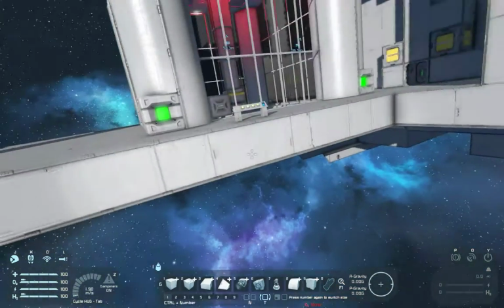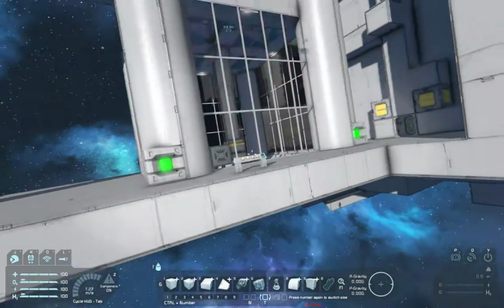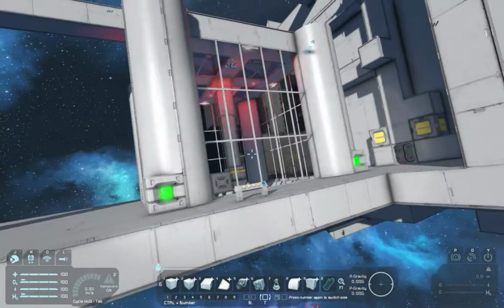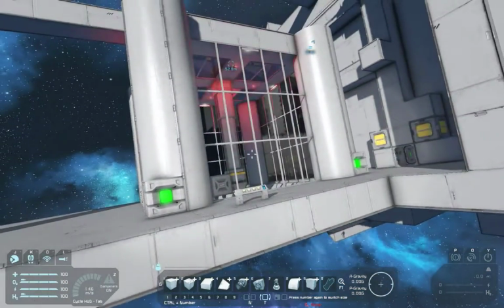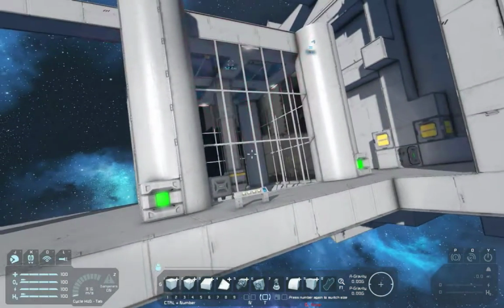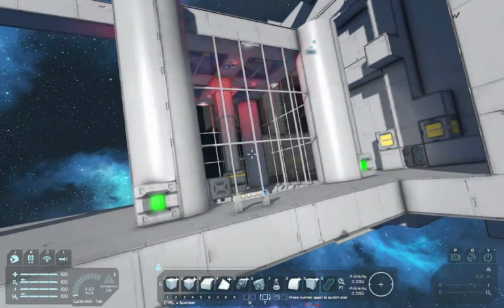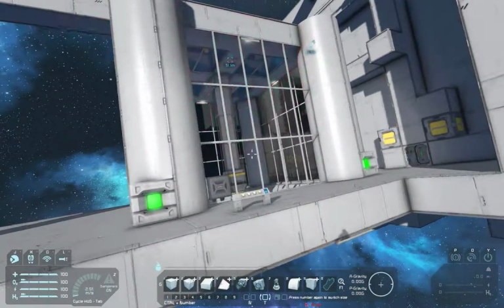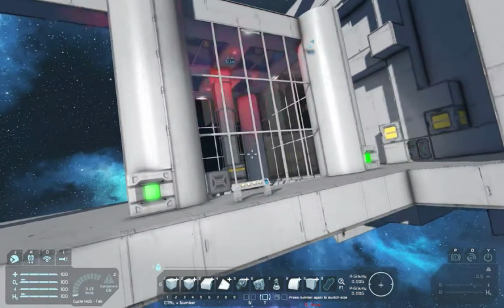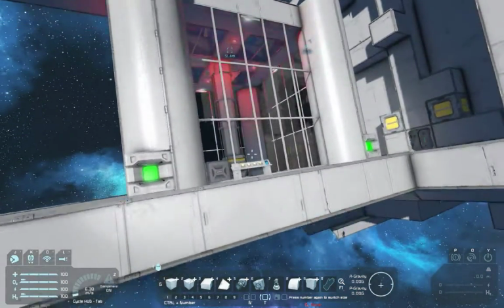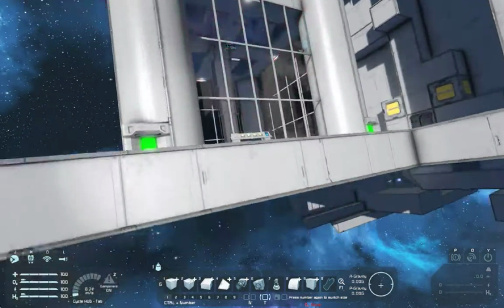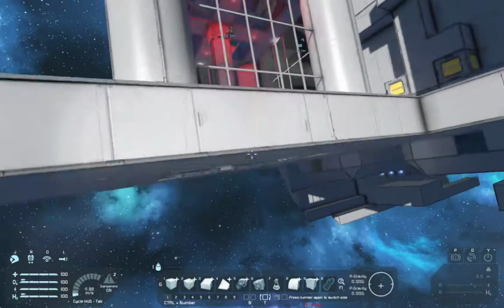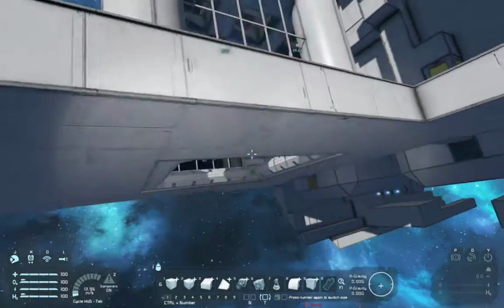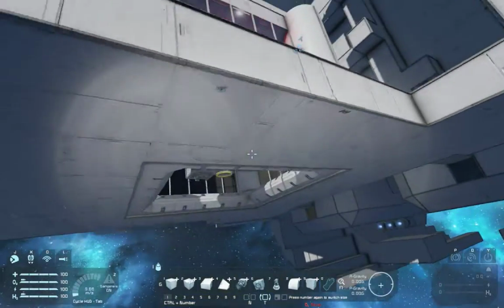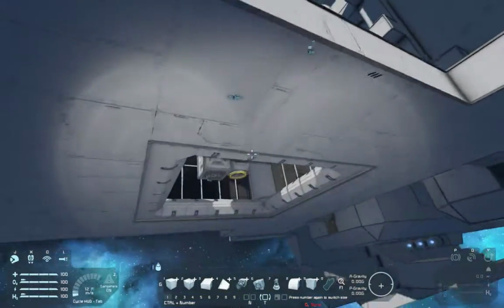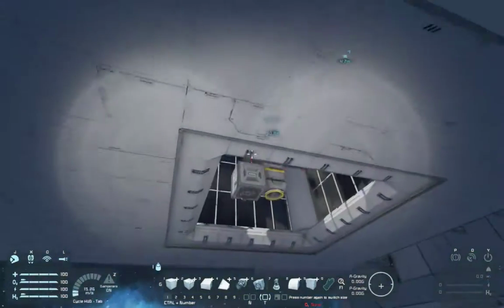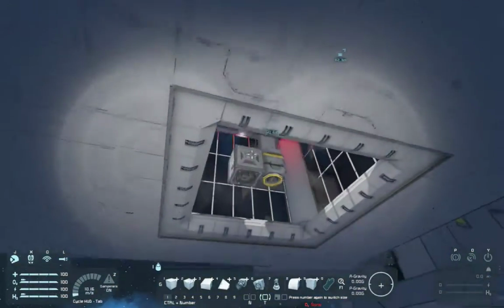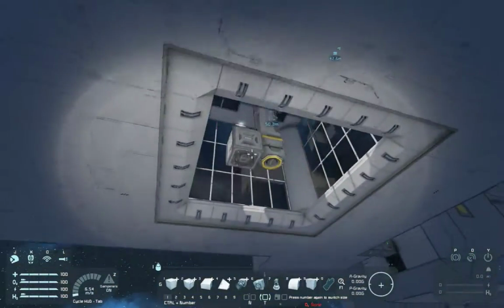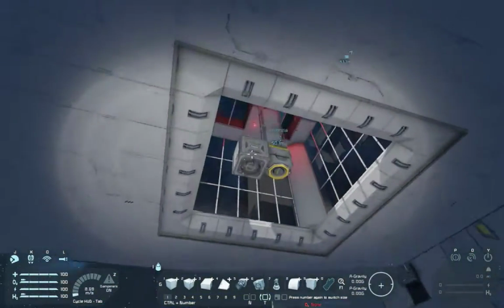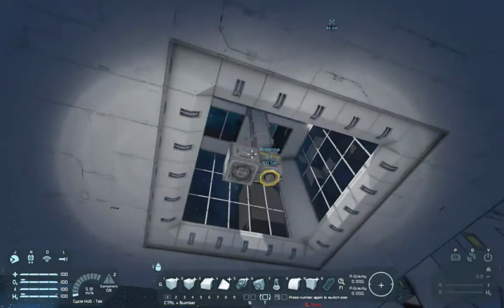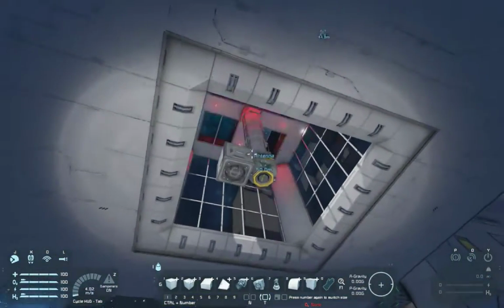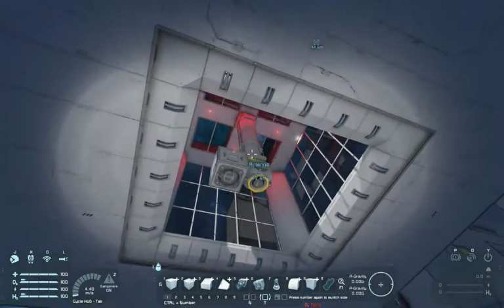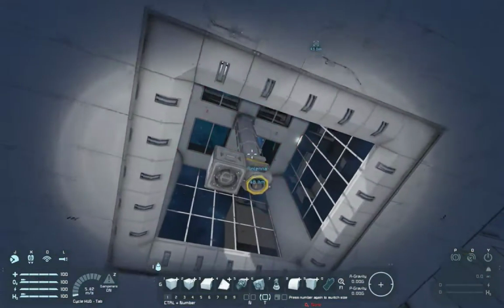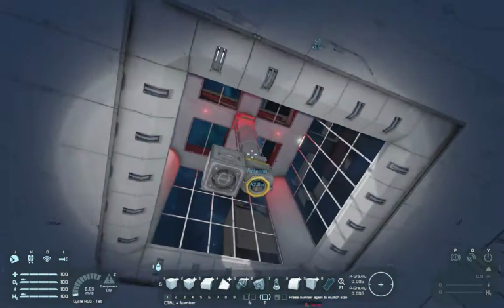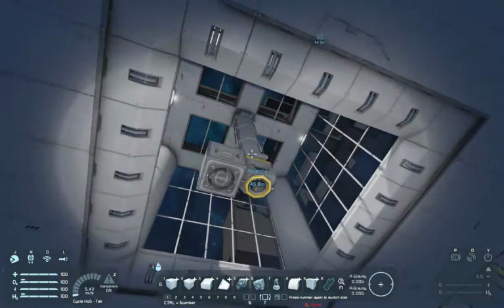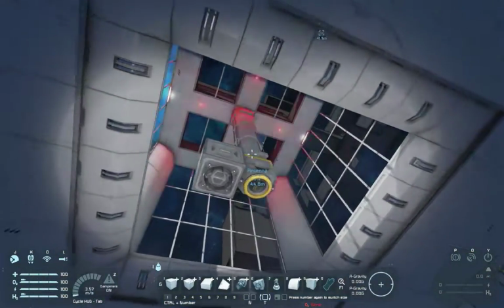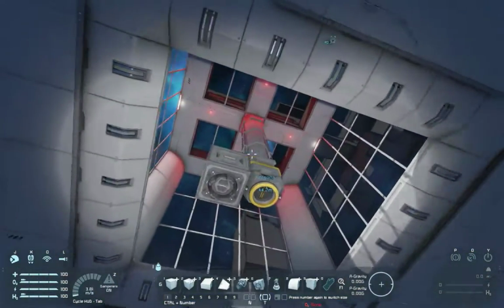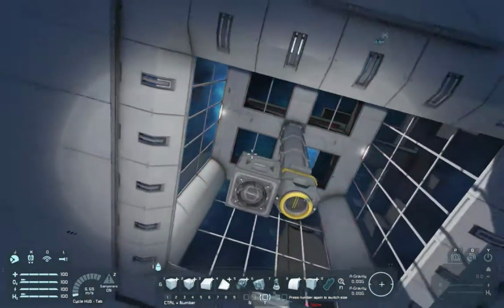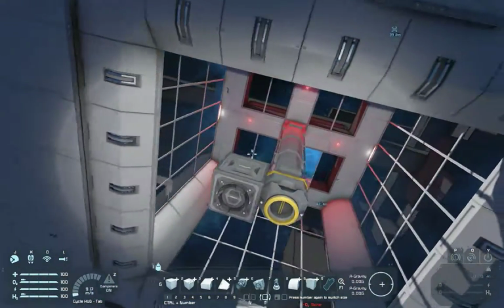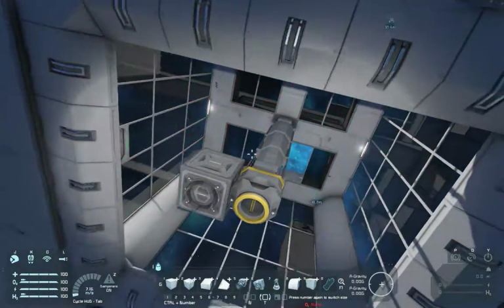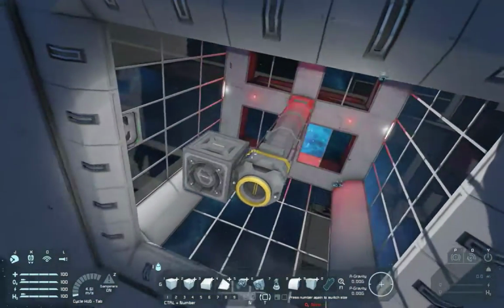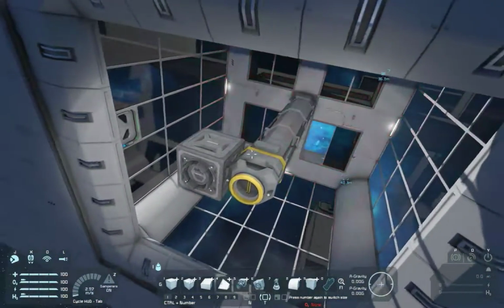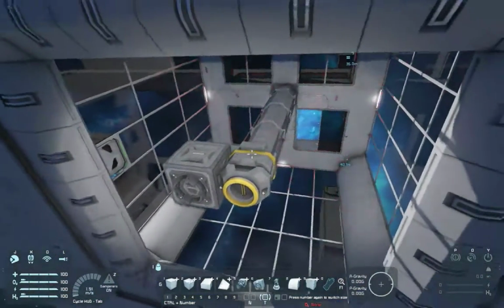We've just ejected the reactor. Look under here — and there we go. Look at that. Awesome.